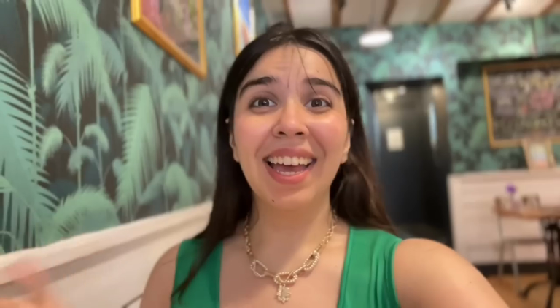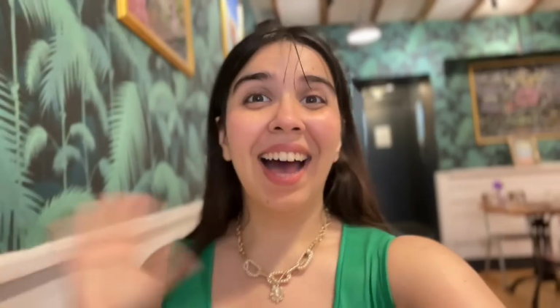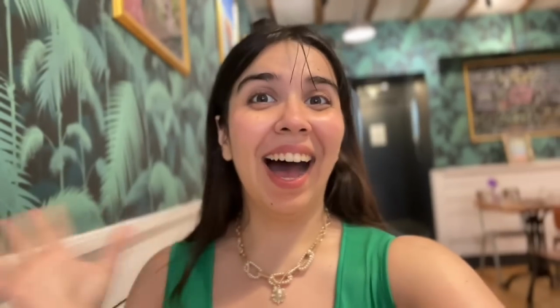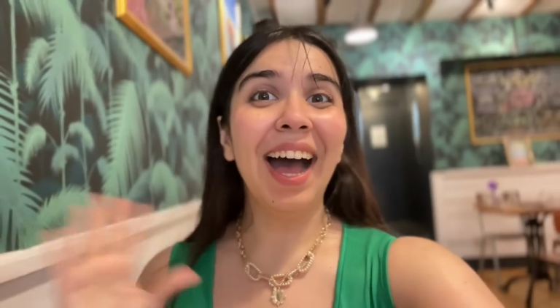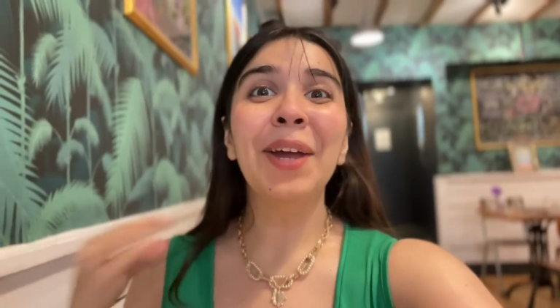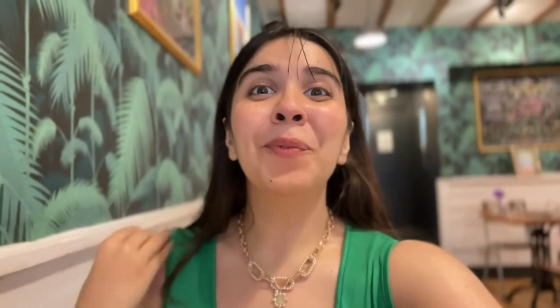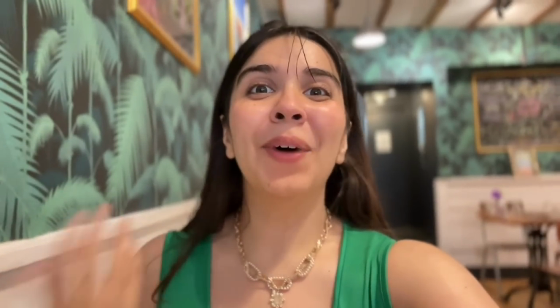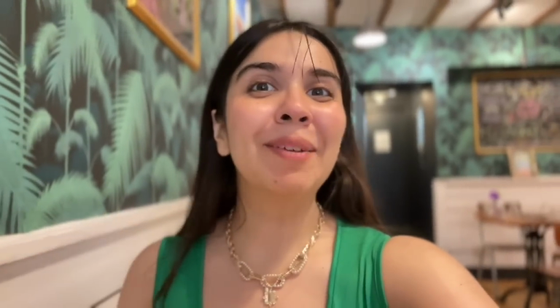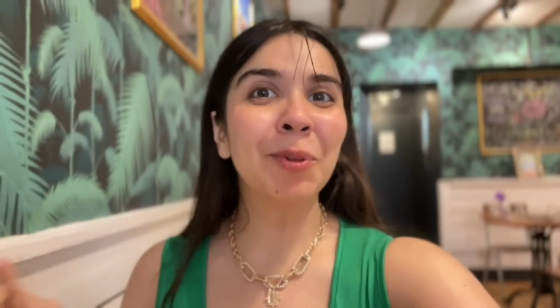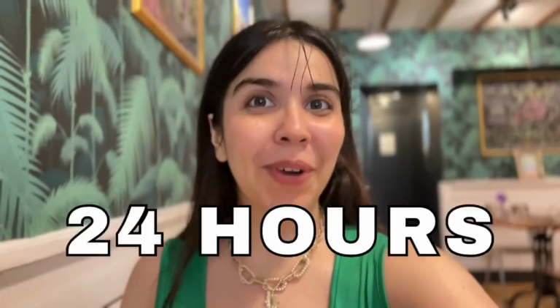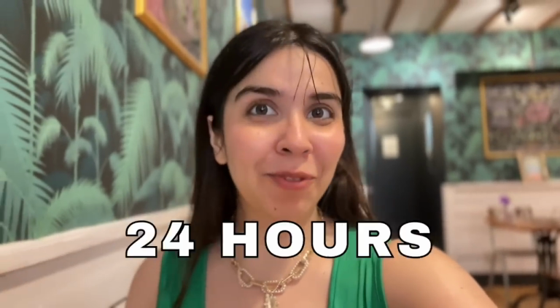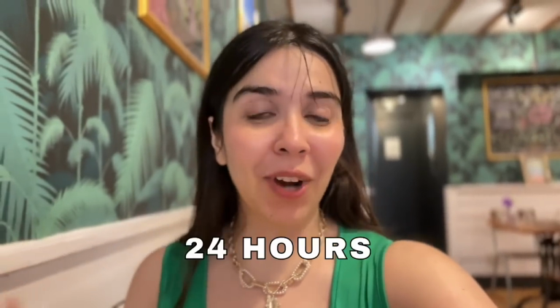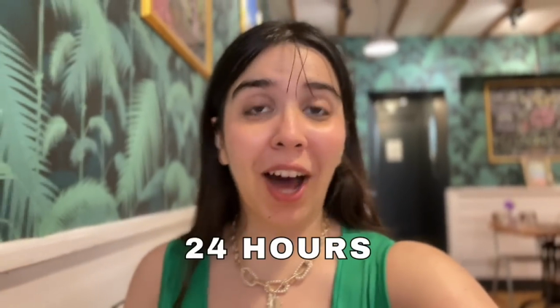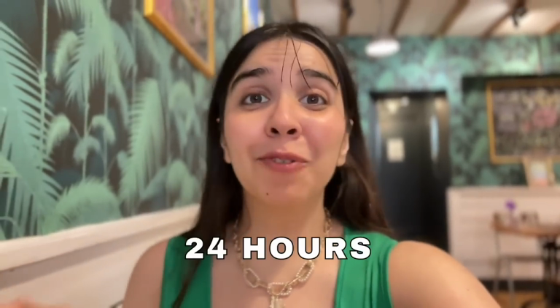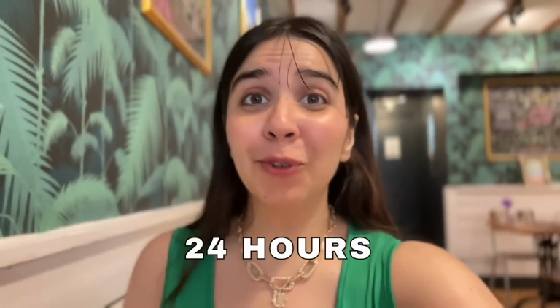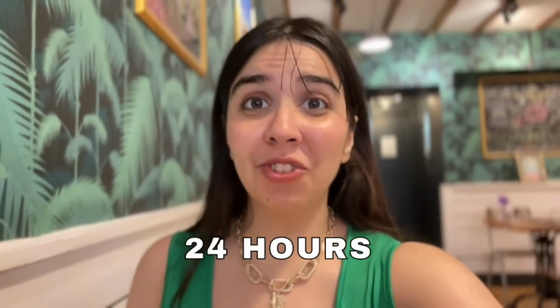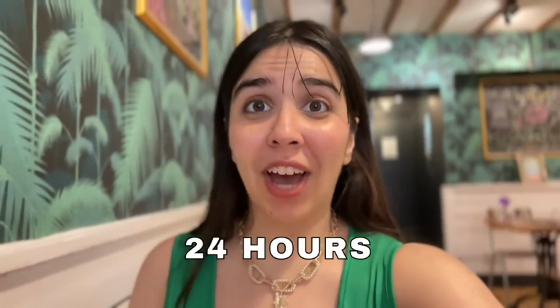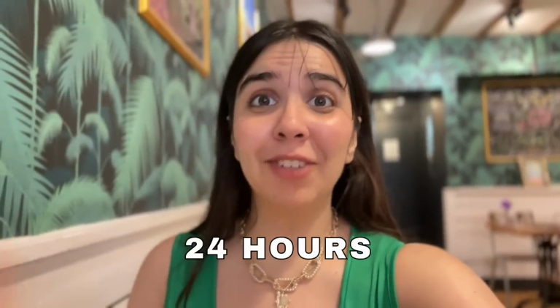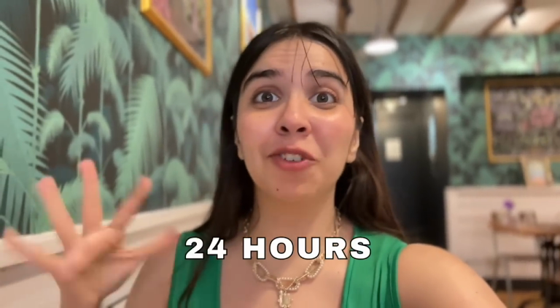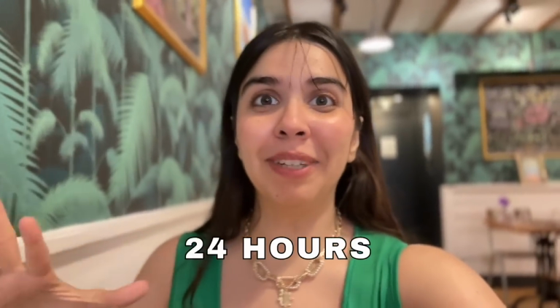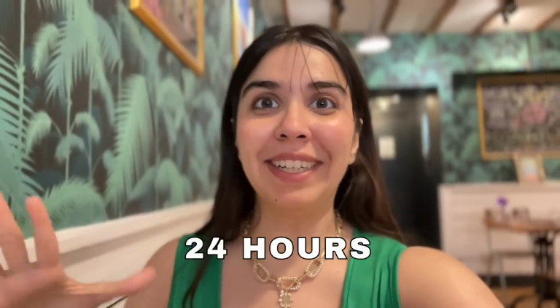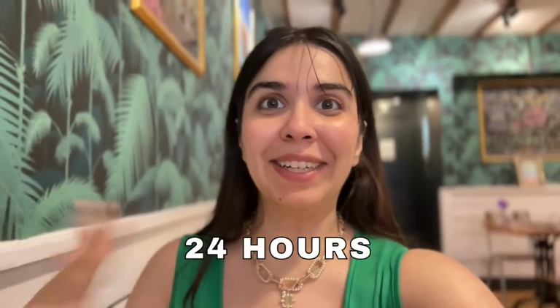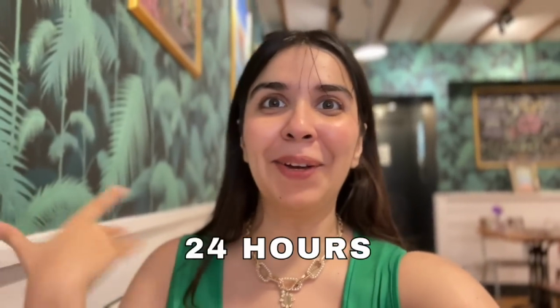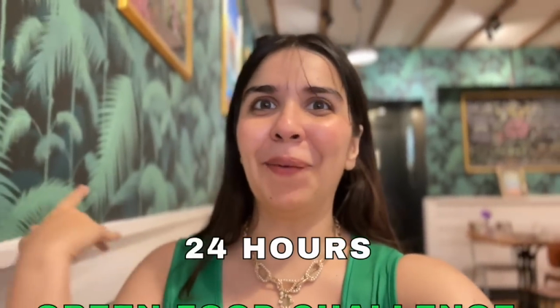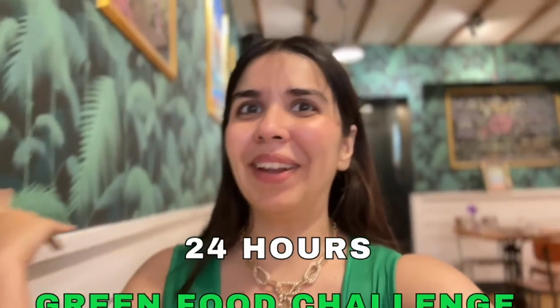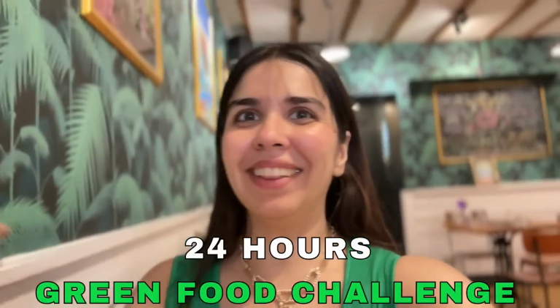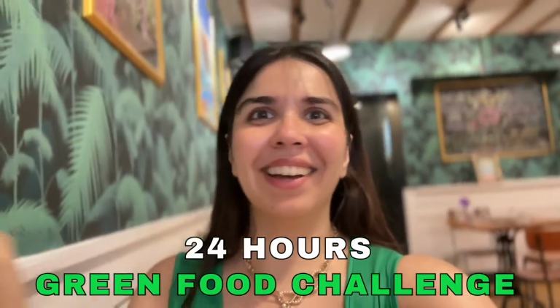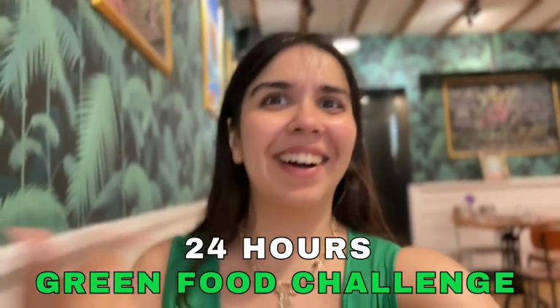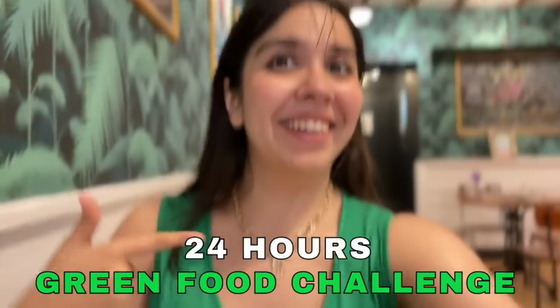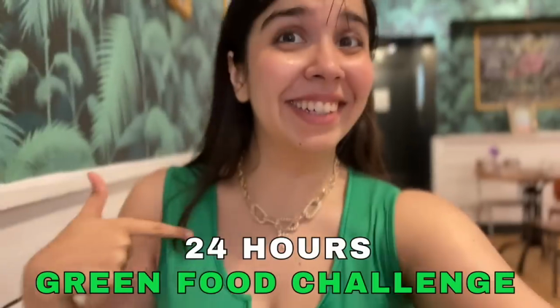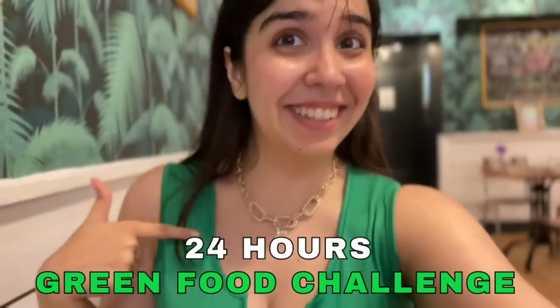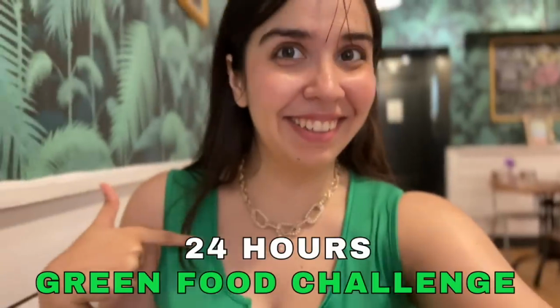Hi! Welcome to our 24-hour food challenge of me eating only the colour green.